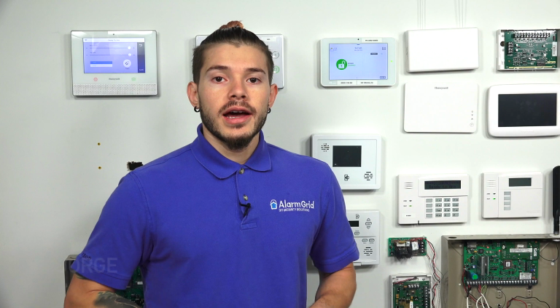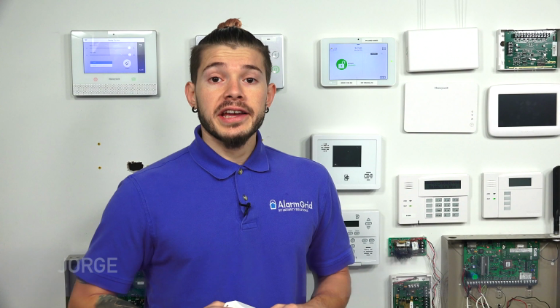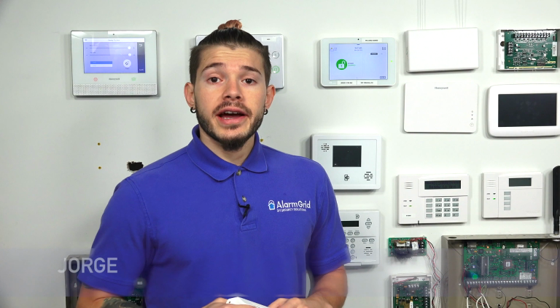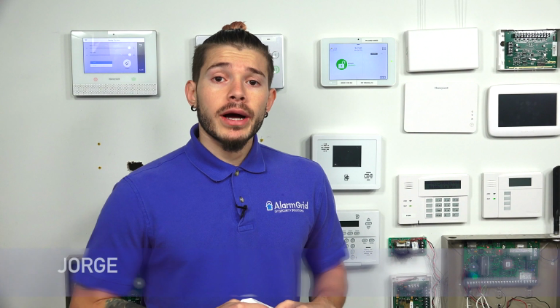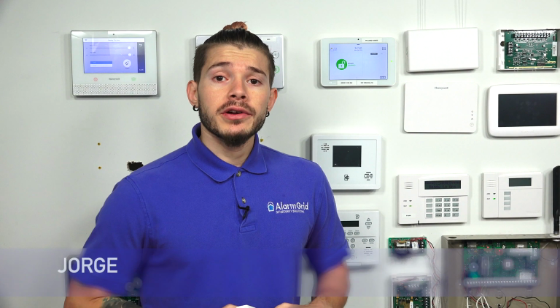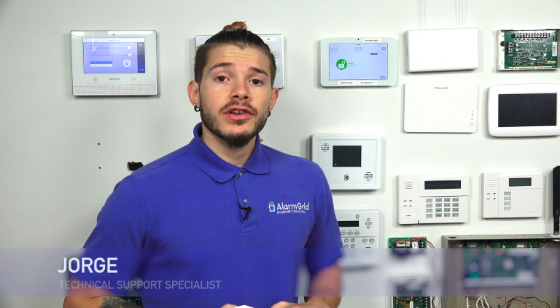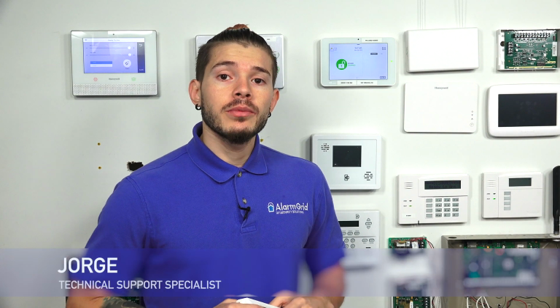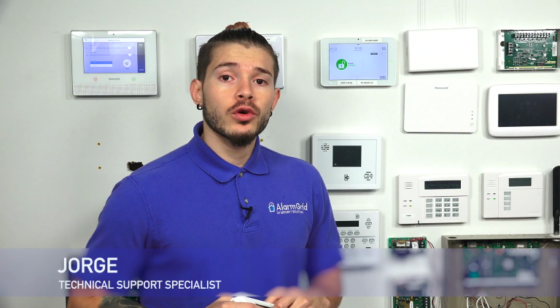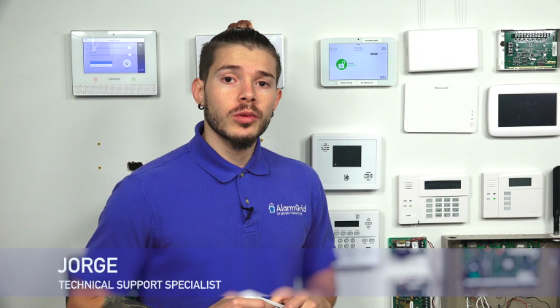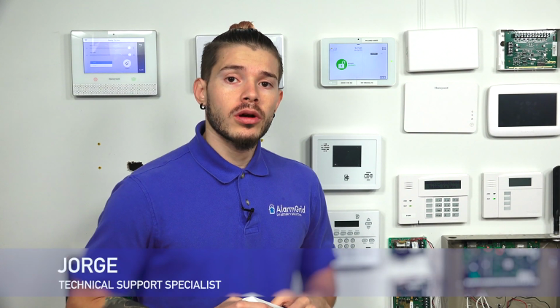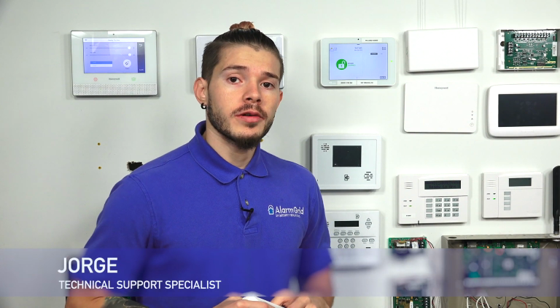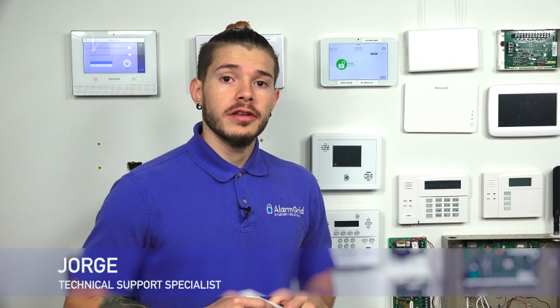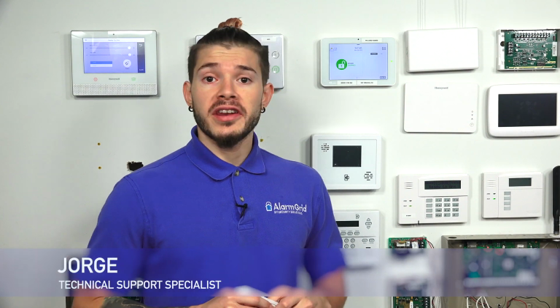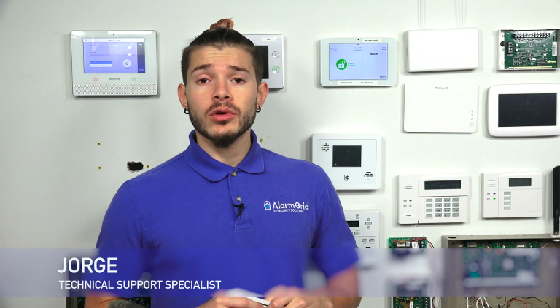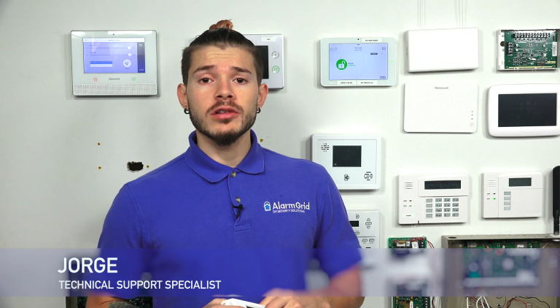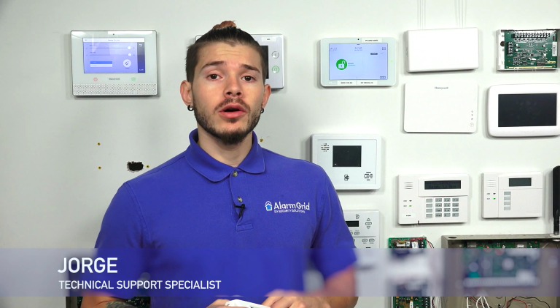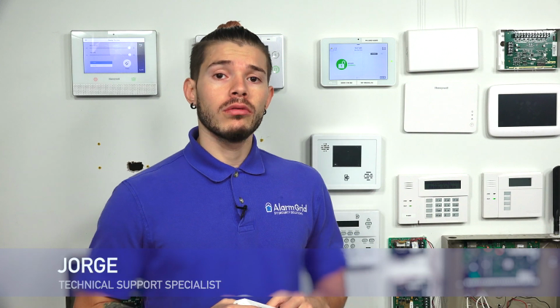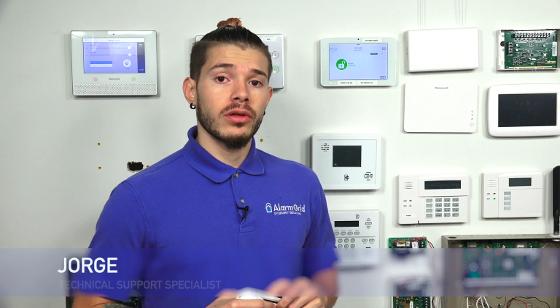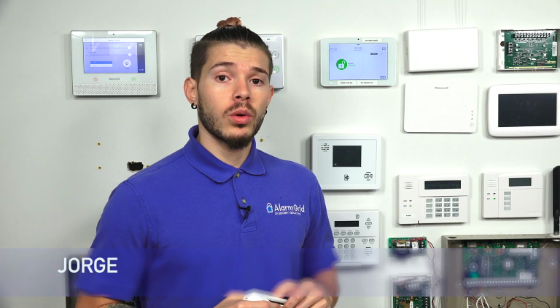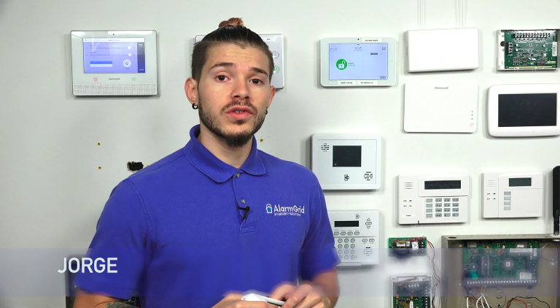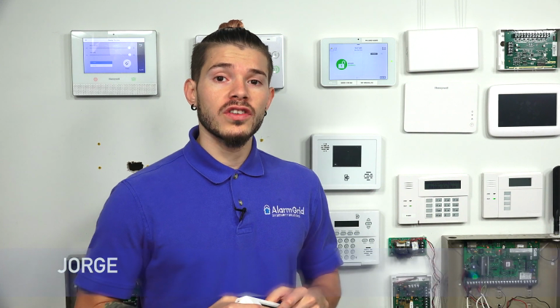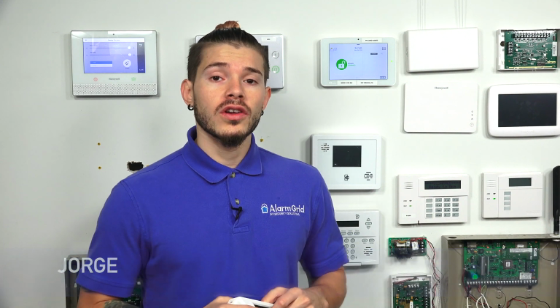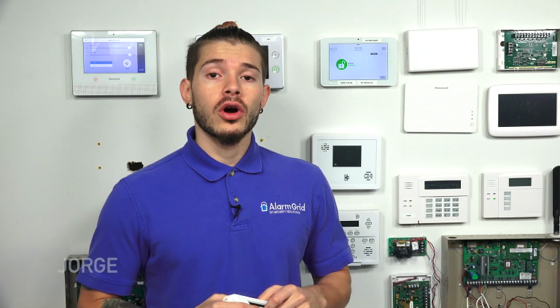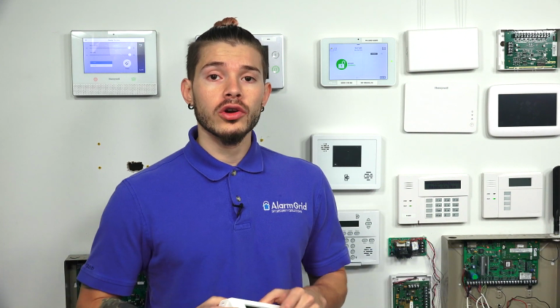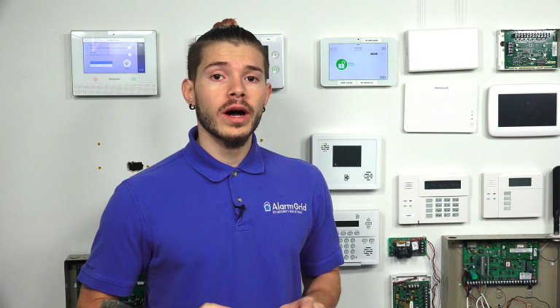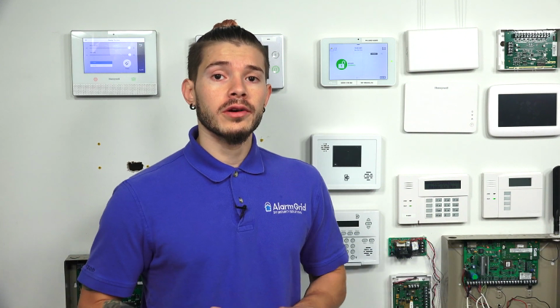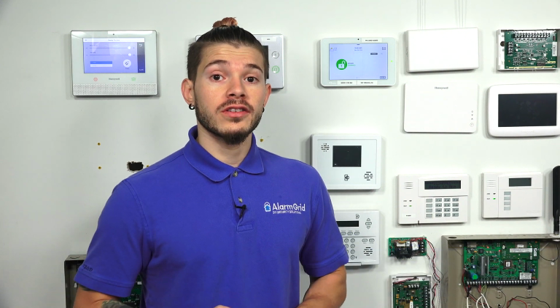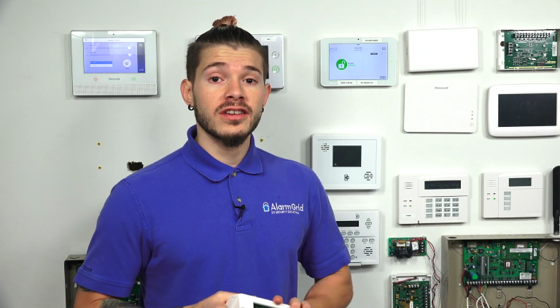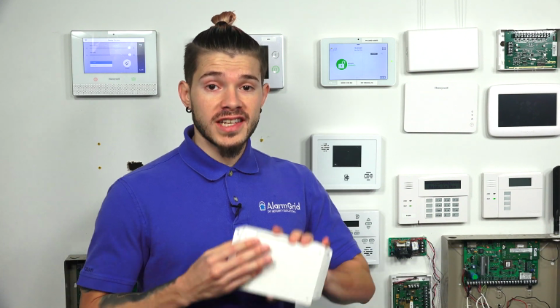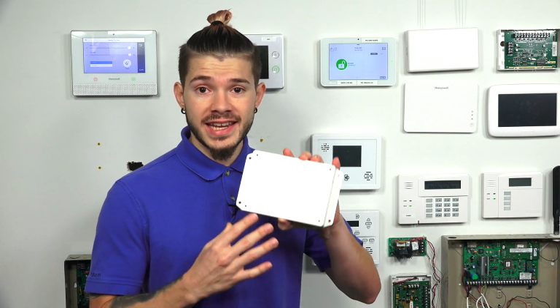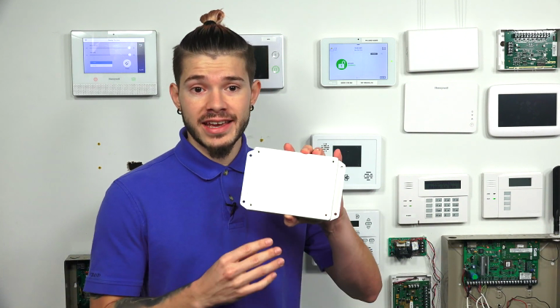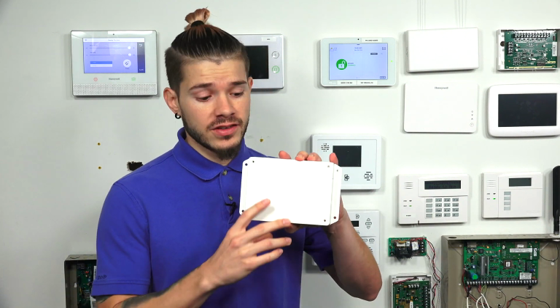Hi, DIYers. I'm George from Alarm Grid. Today we're going to be going over the Qolsys Hardwire 16S.